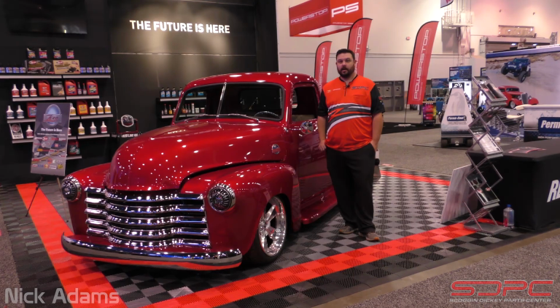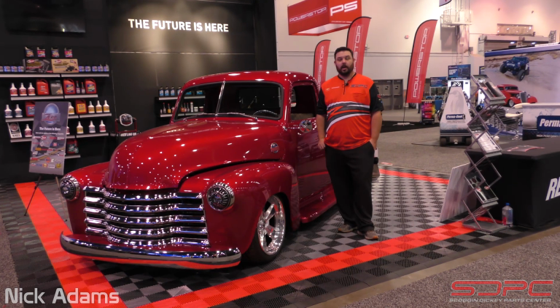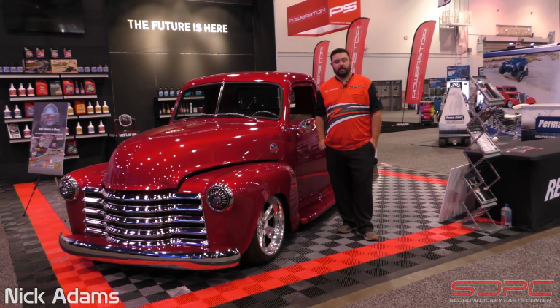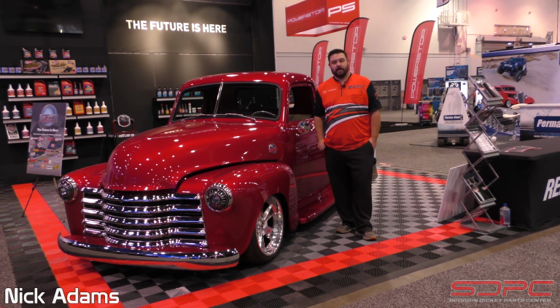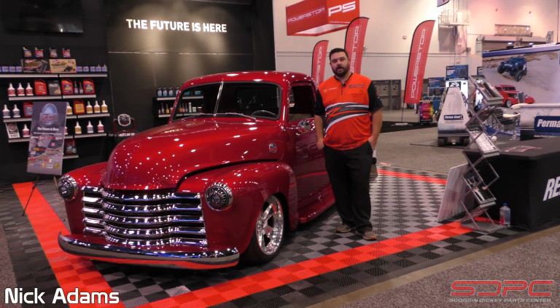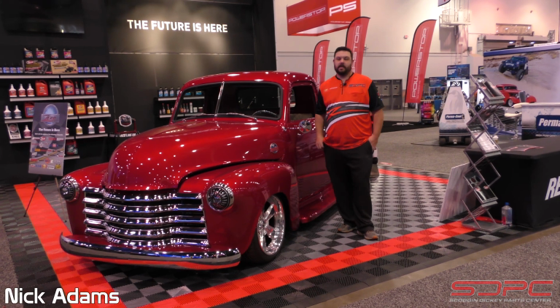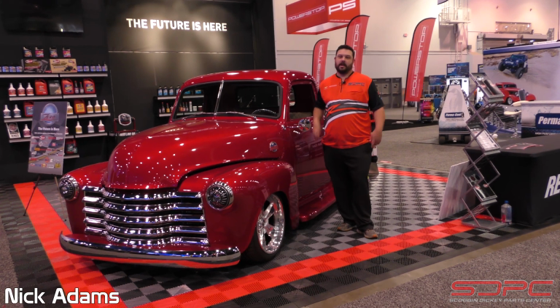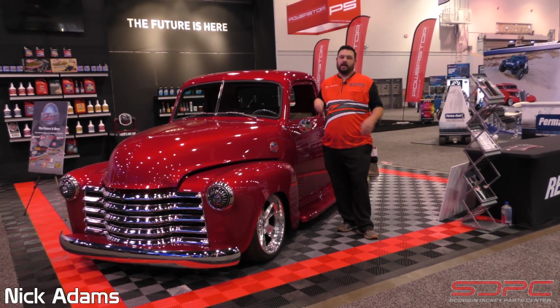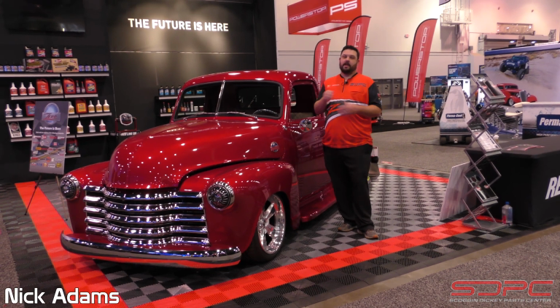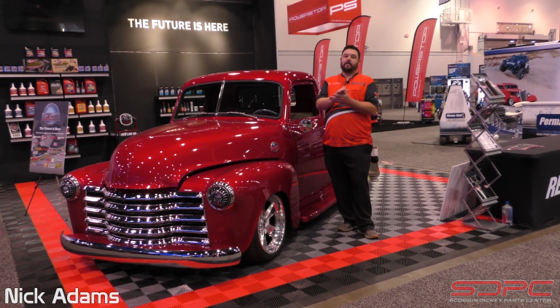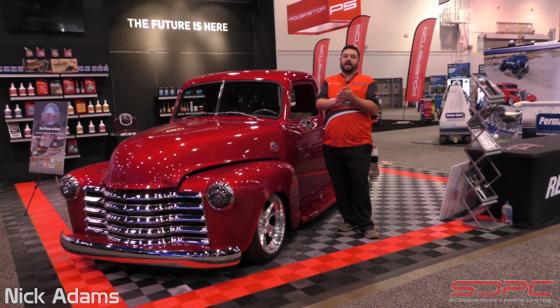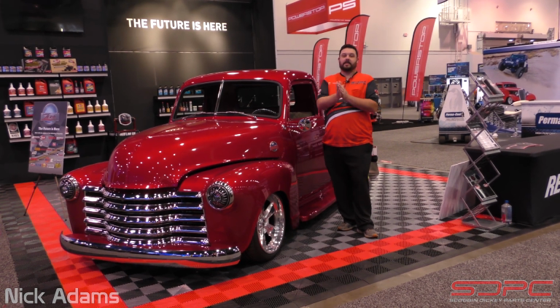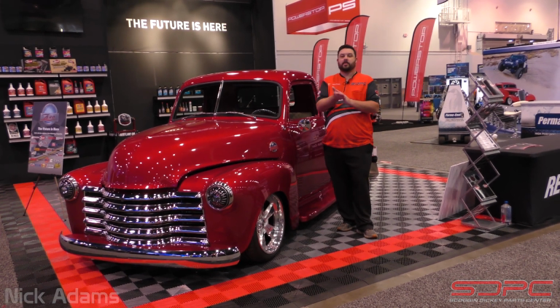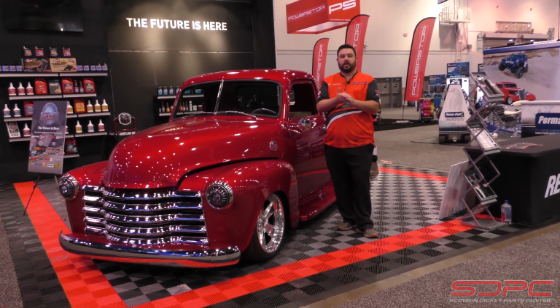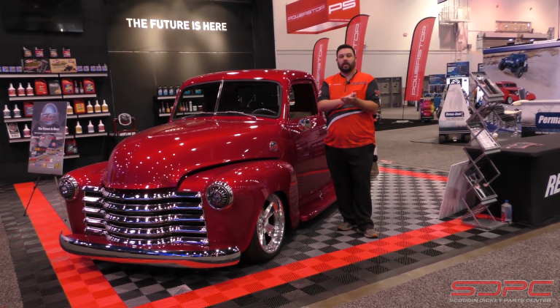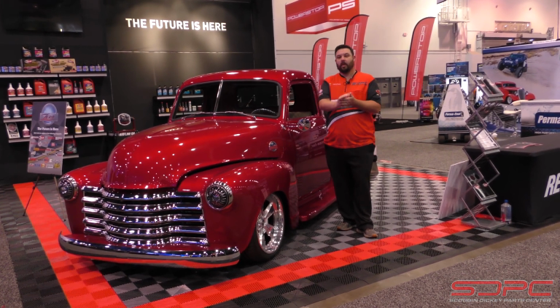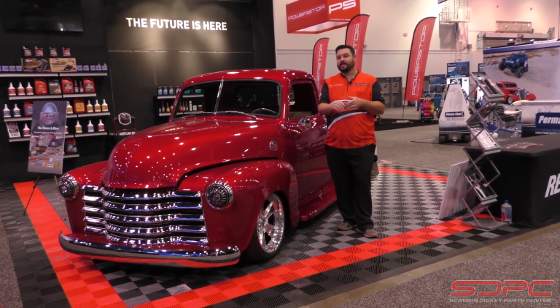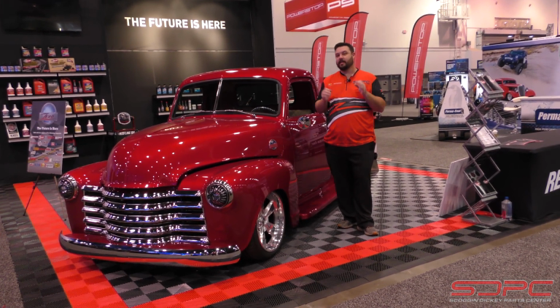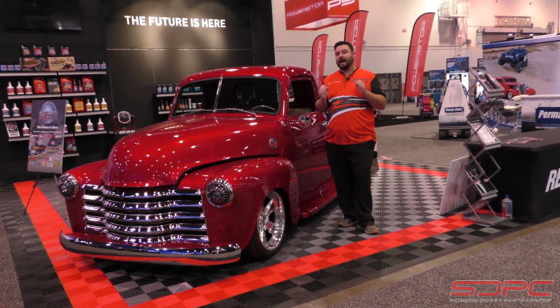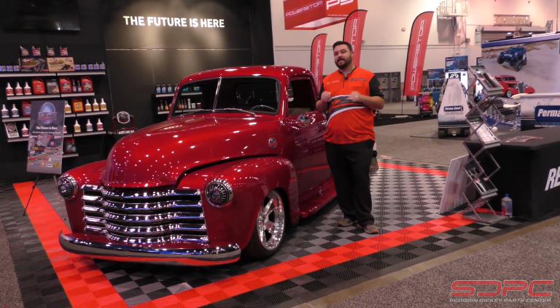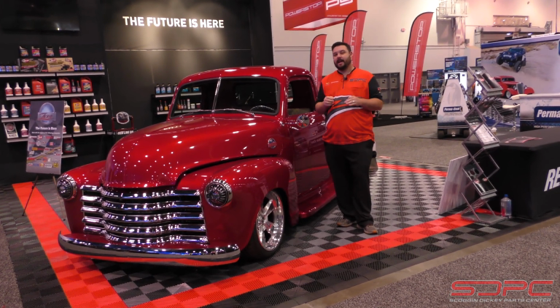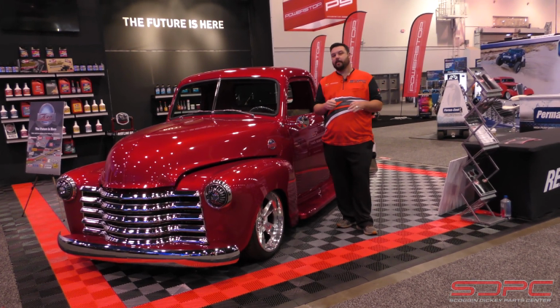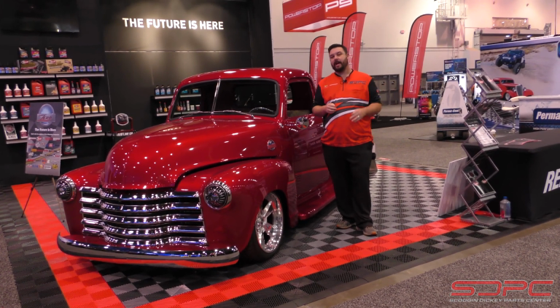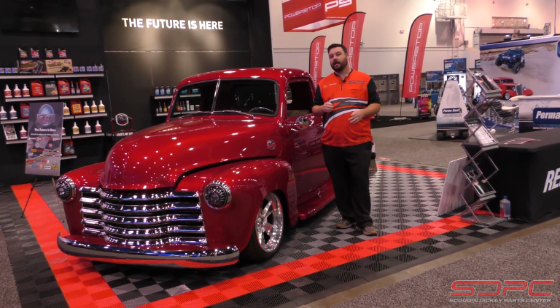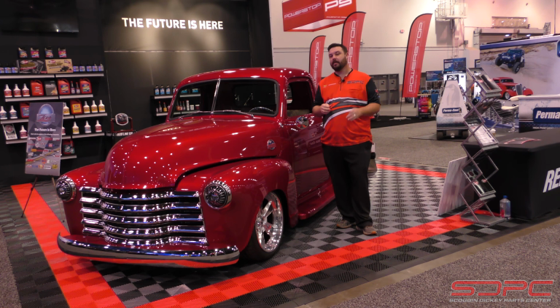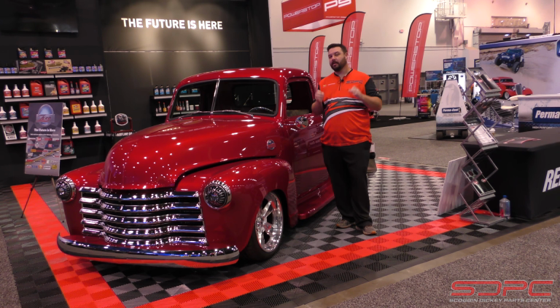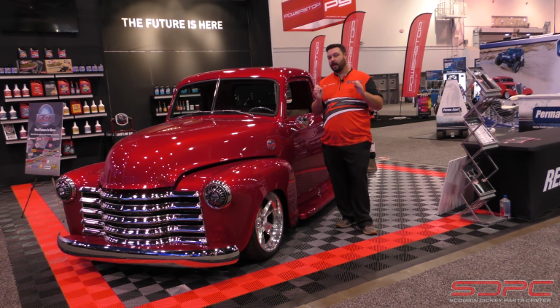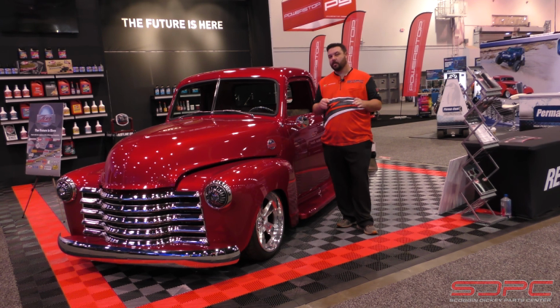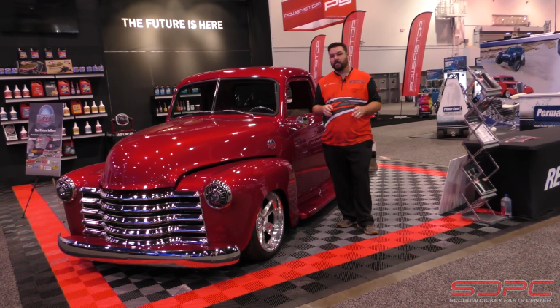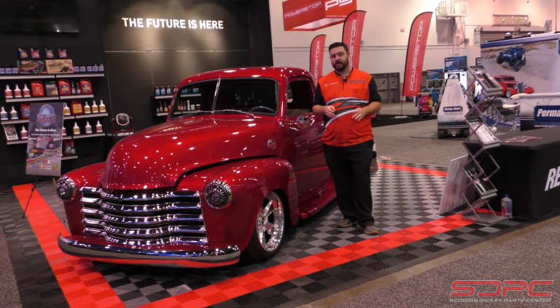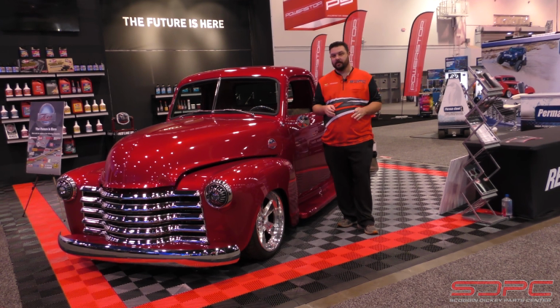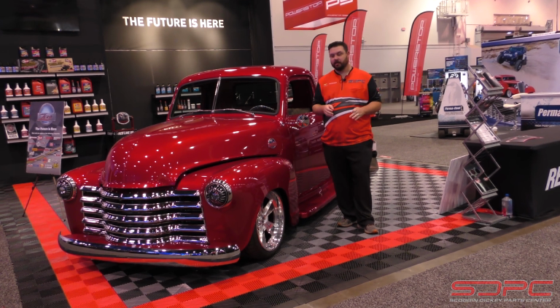Hello everybody, Nick here at Skog & Nicky back at SEMA 2021. This is the last day and we have to cover a lot of great projects and vehicles.